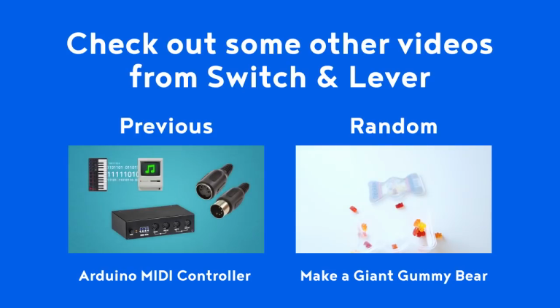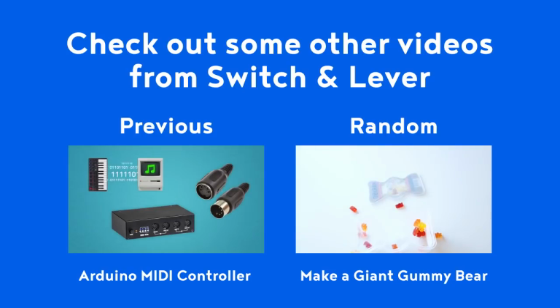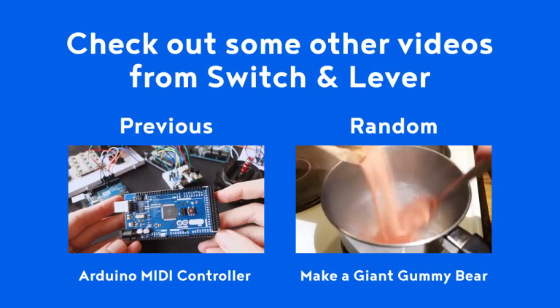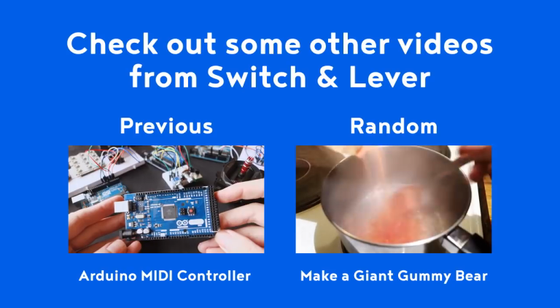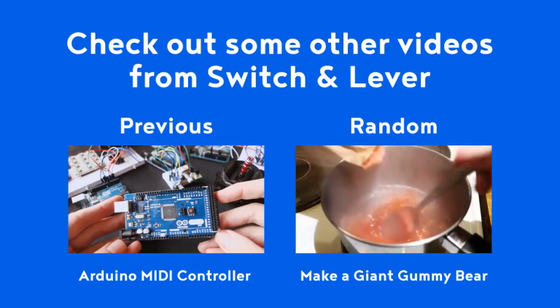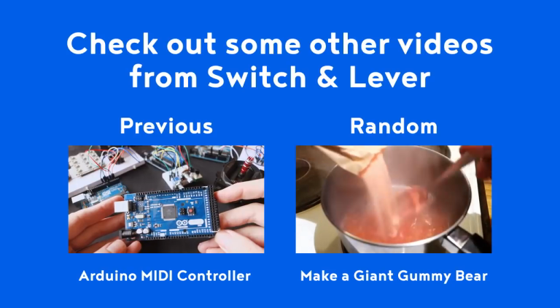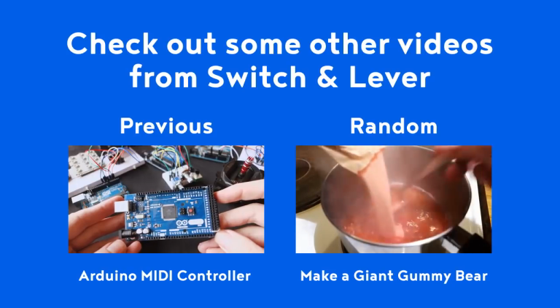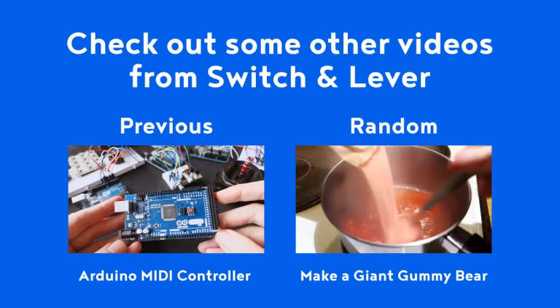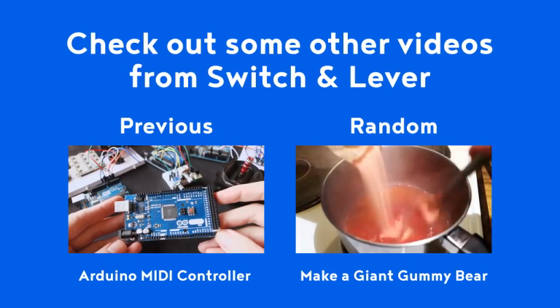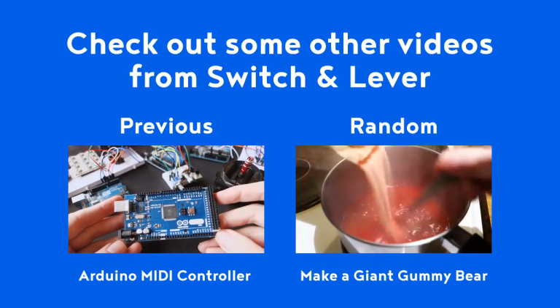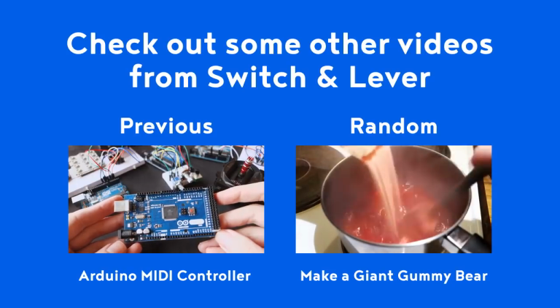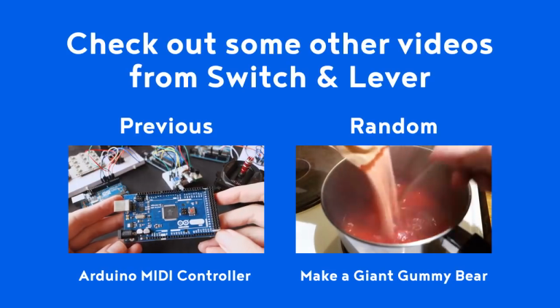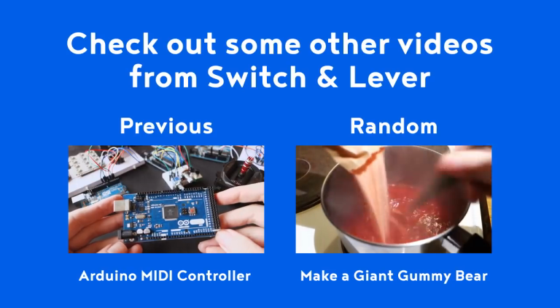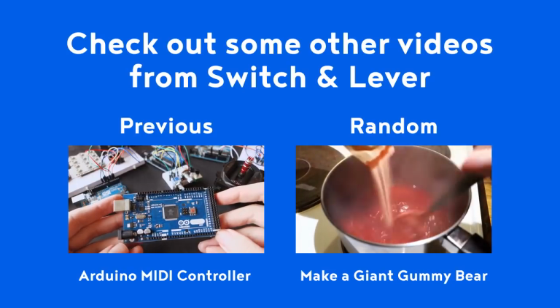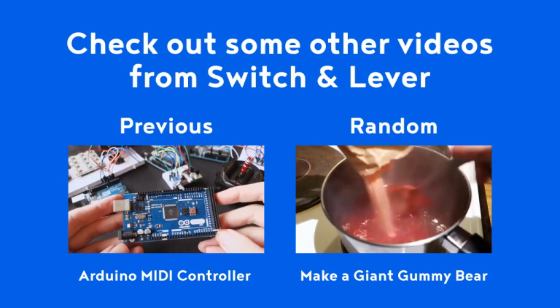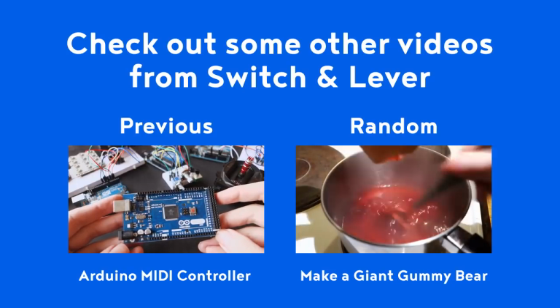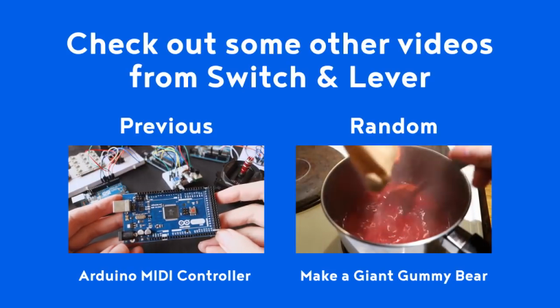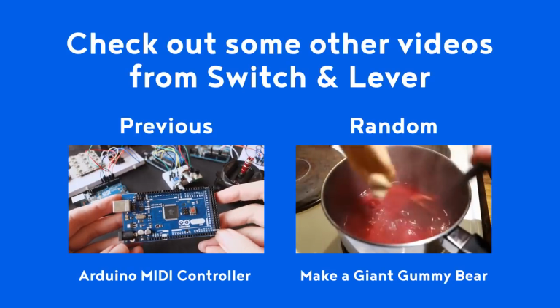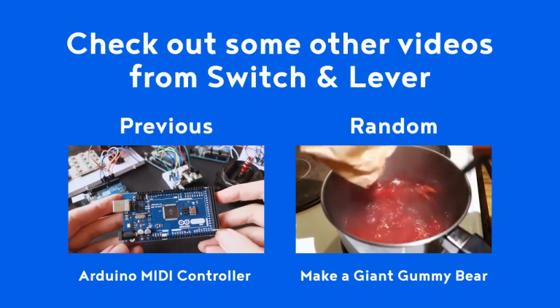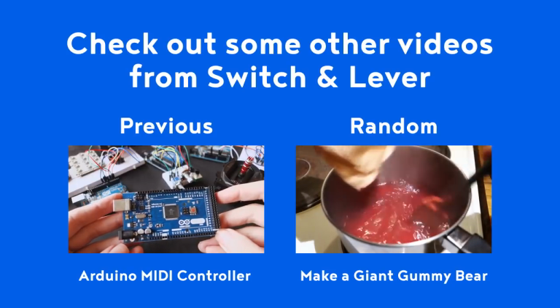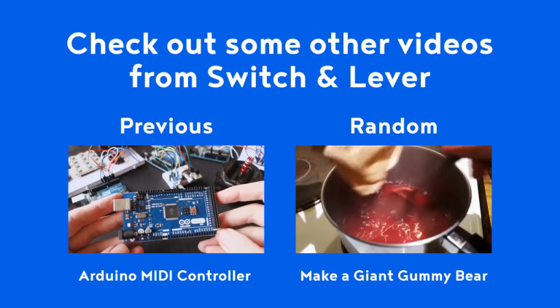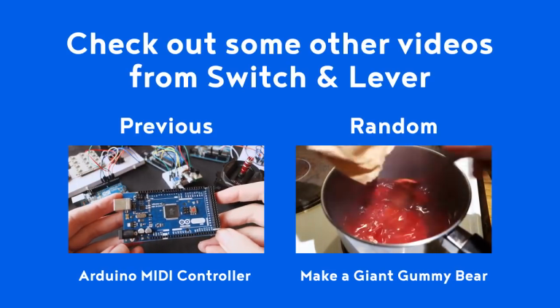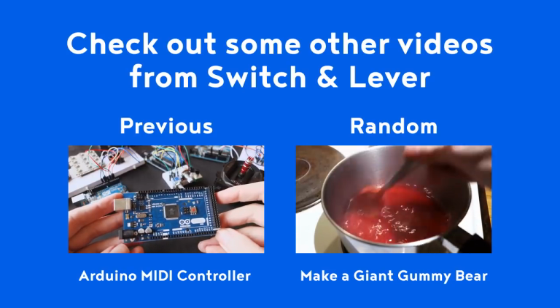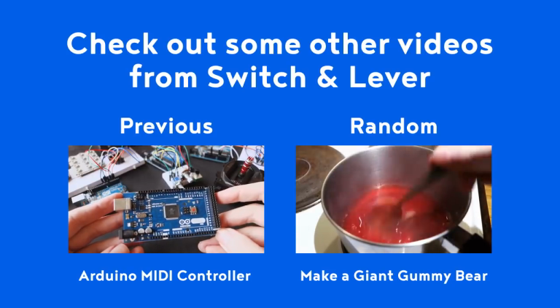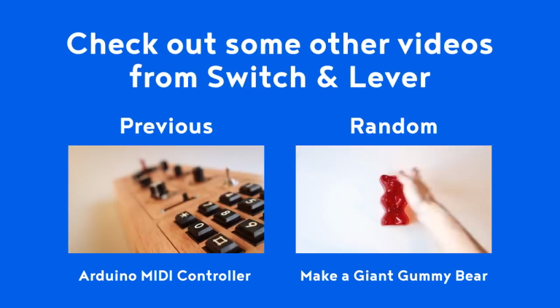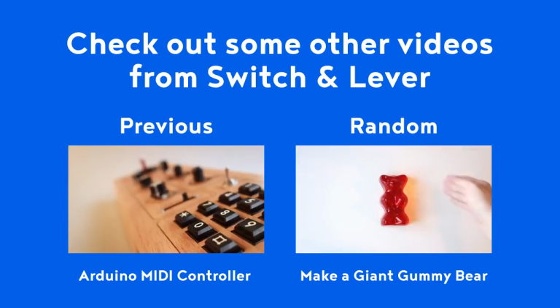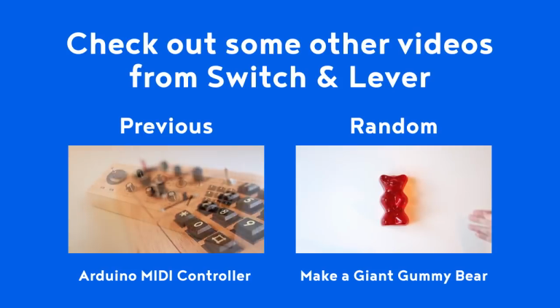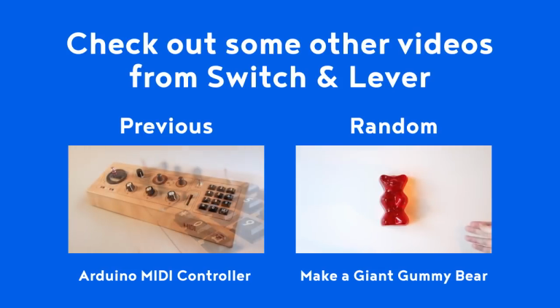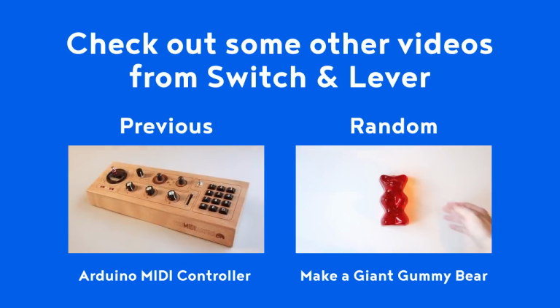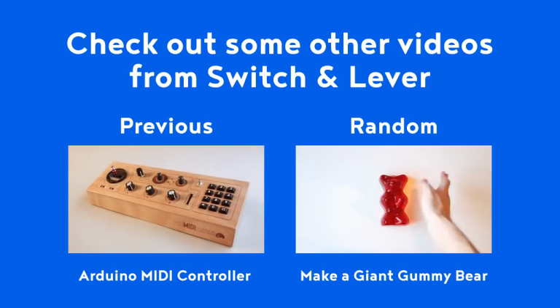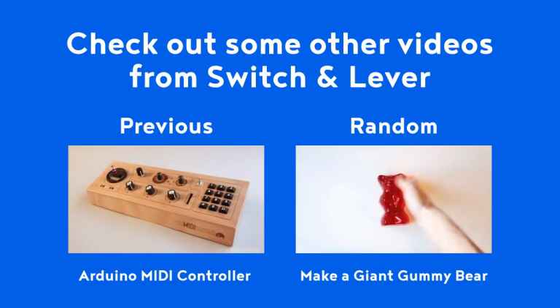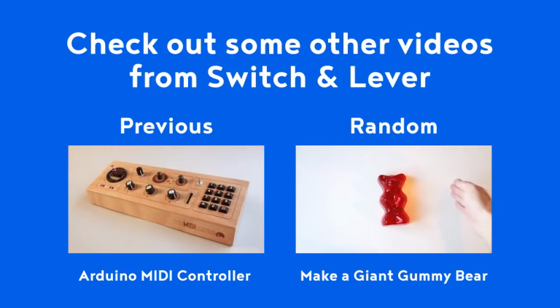Why not gear up for the holiday season by getting yourself some Choice Switch & Lever merch.